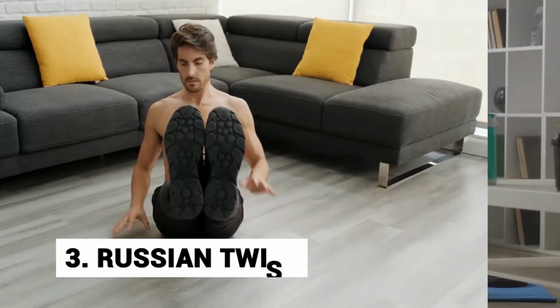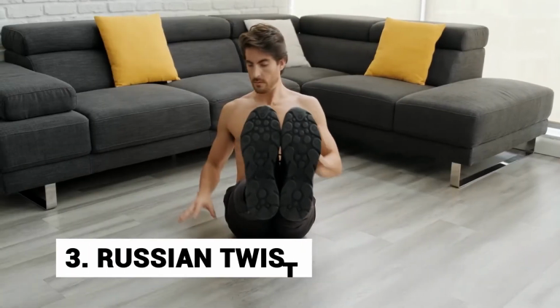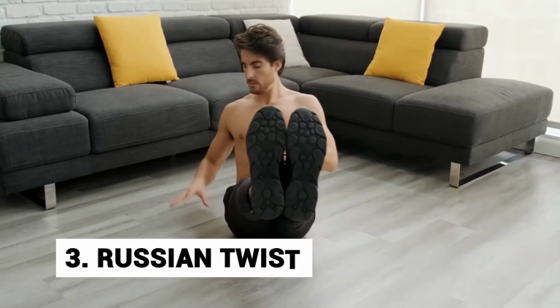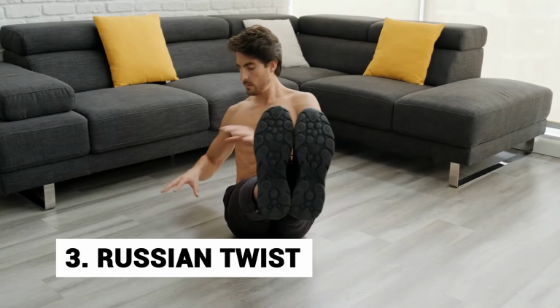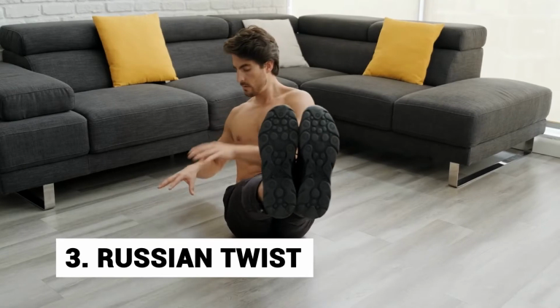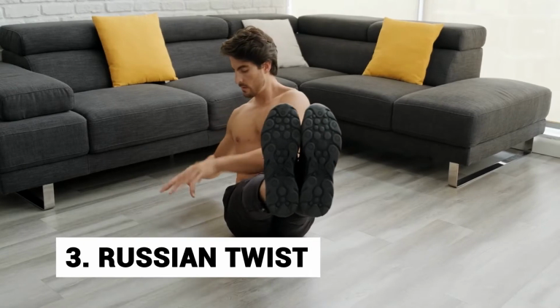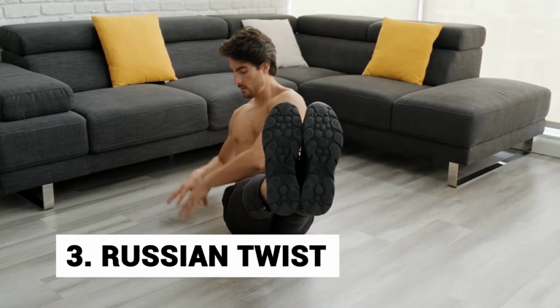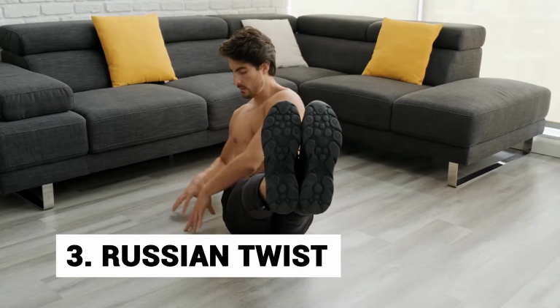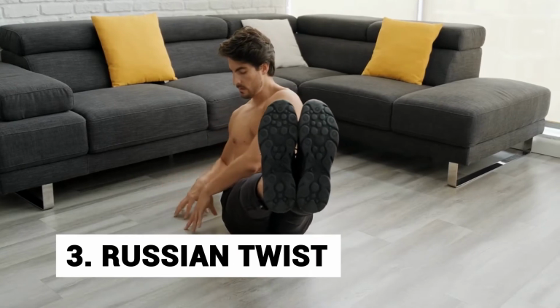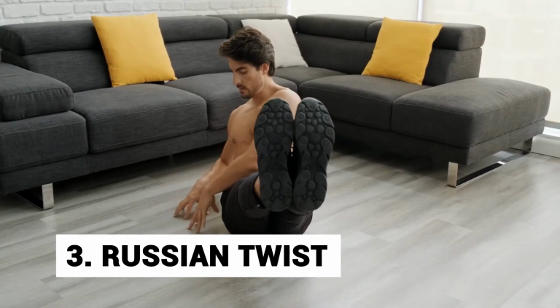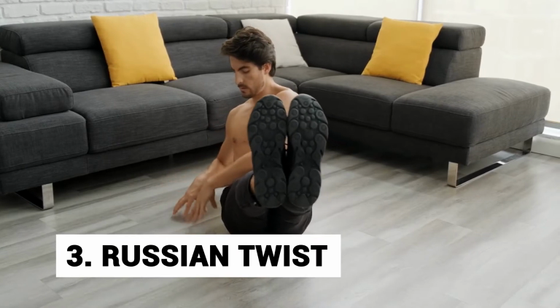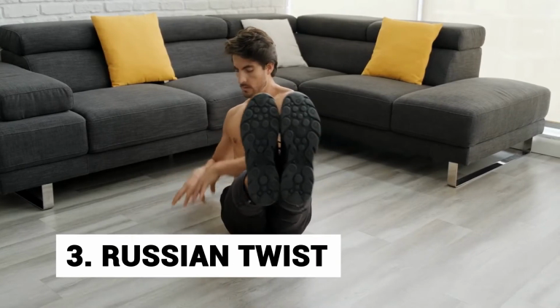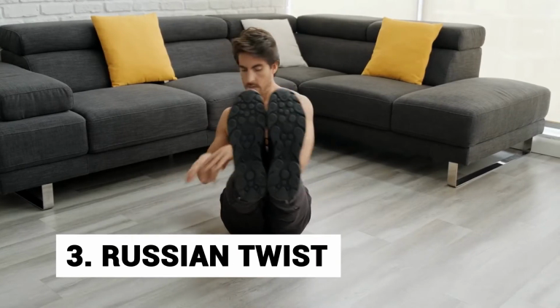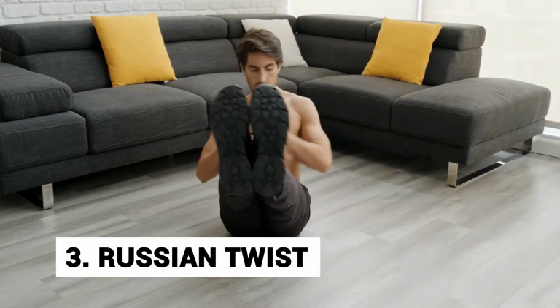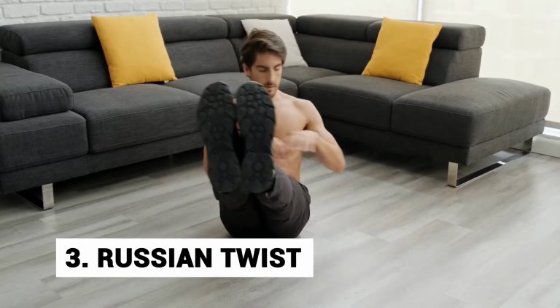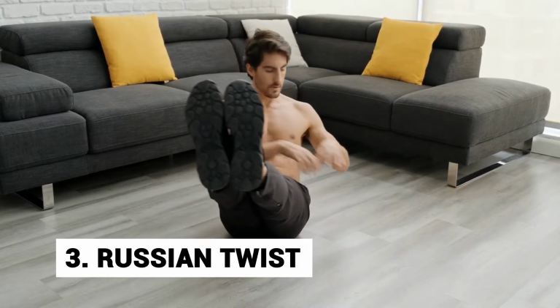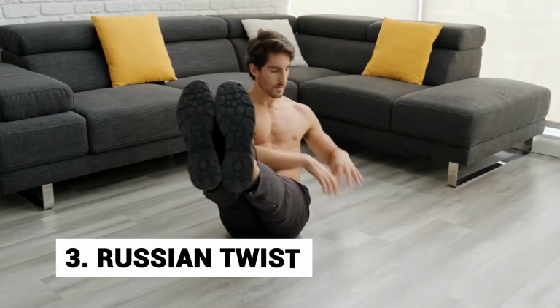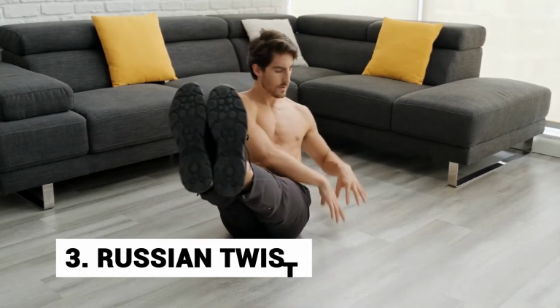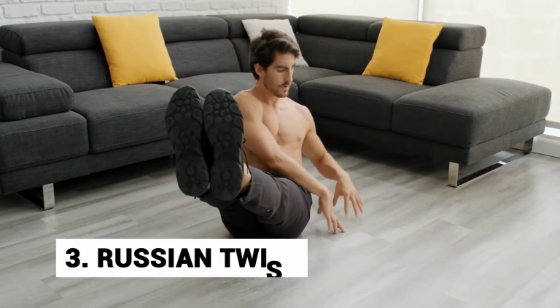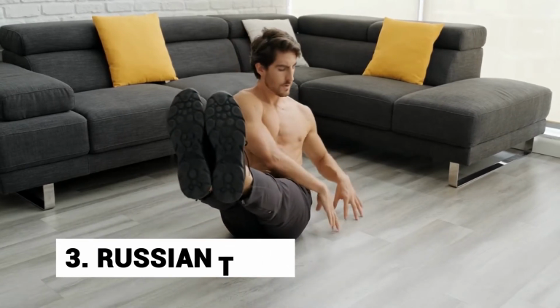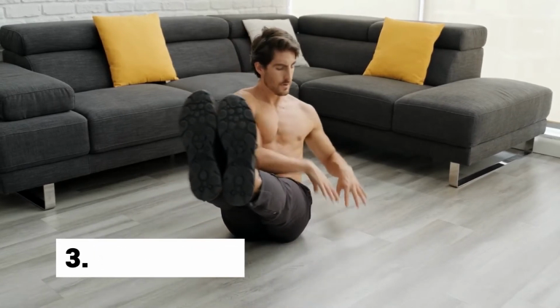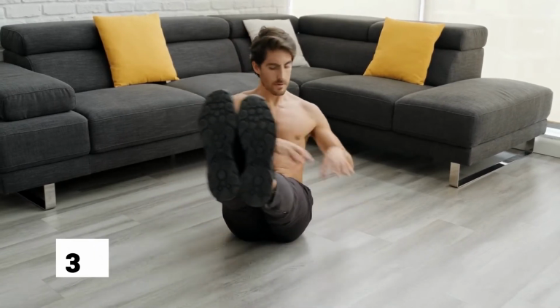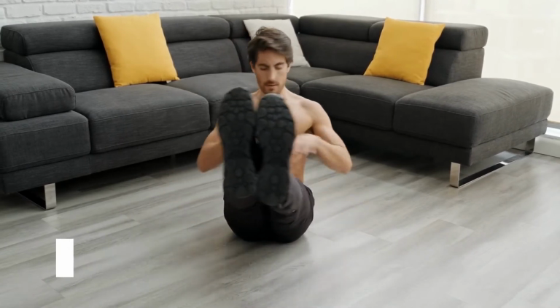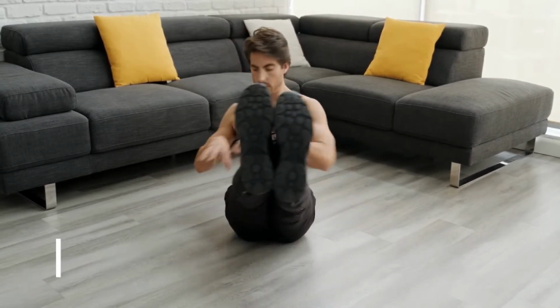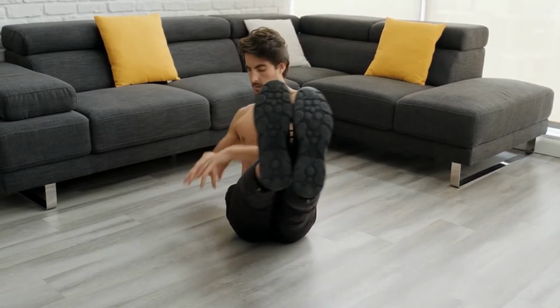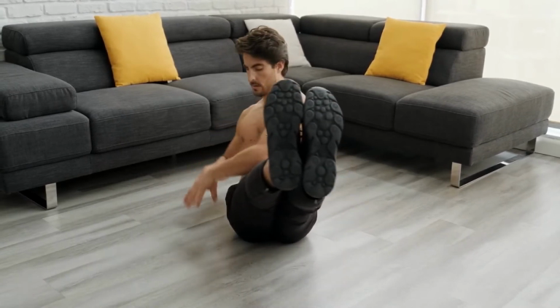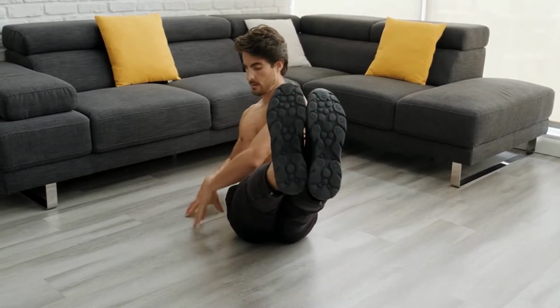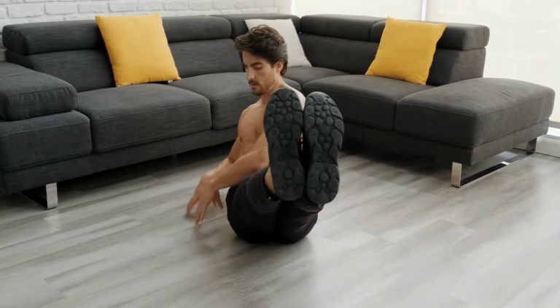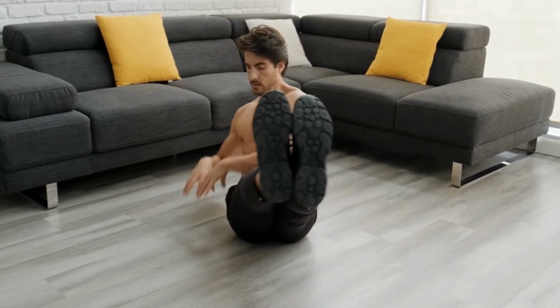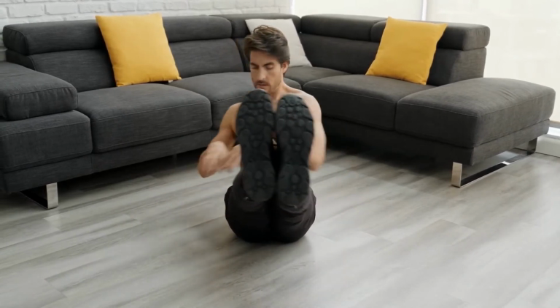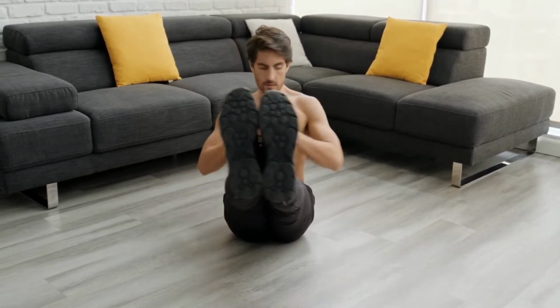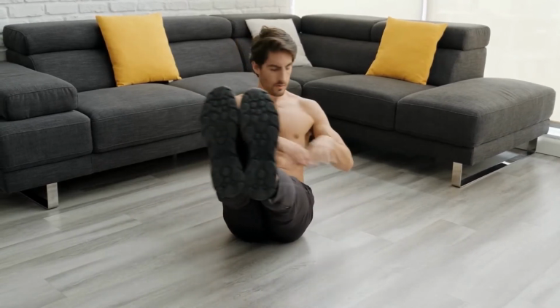Number 3: Russian twist. The Russian twist targets your abs and glutes, and is a bonus for your obliques too.